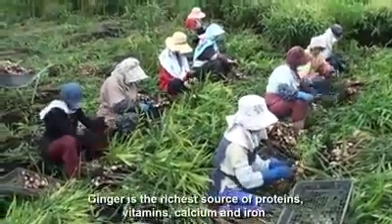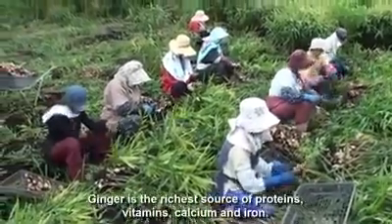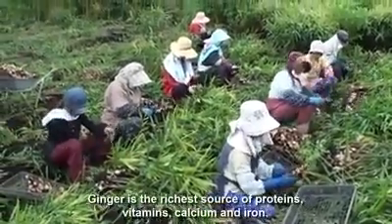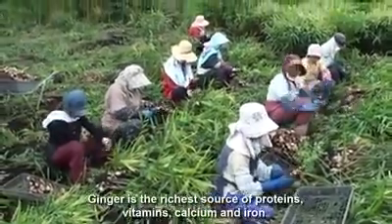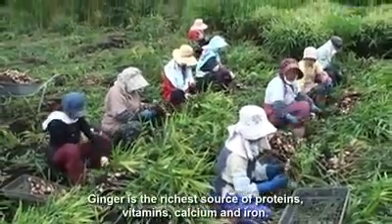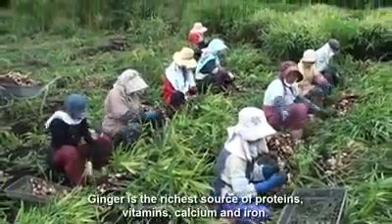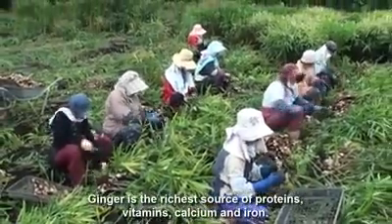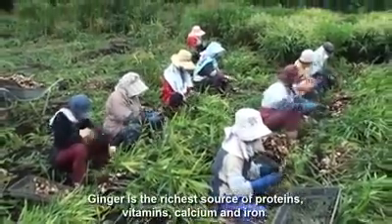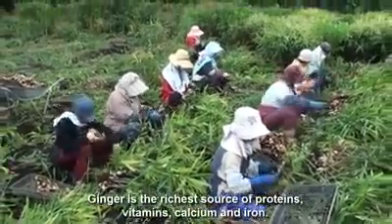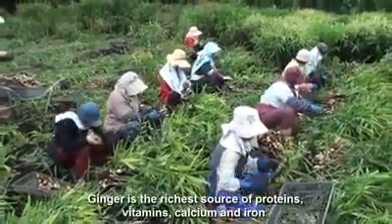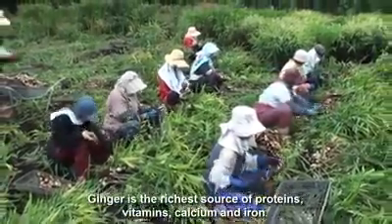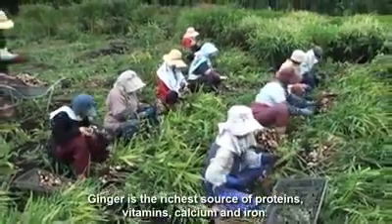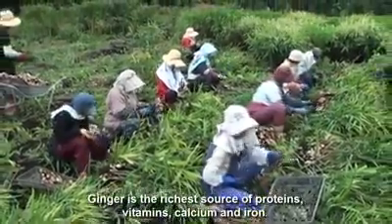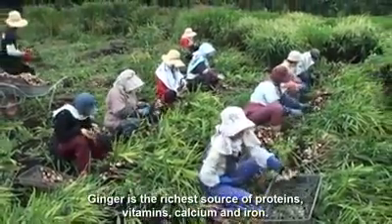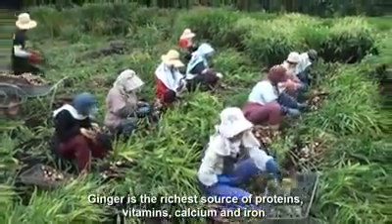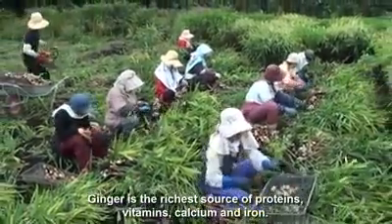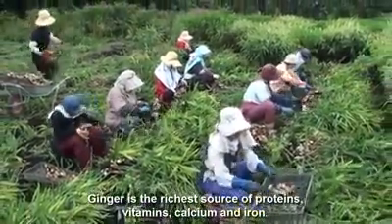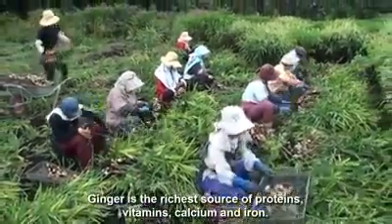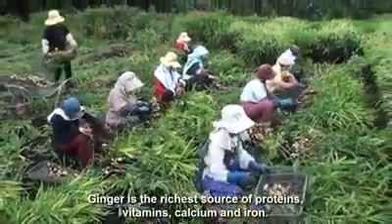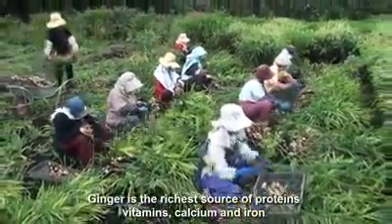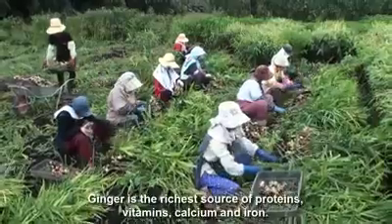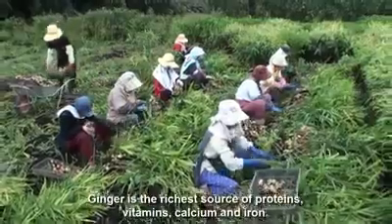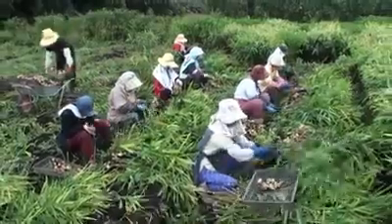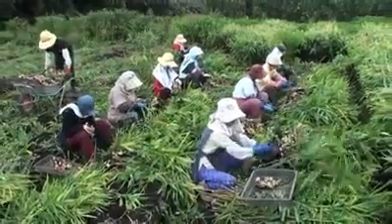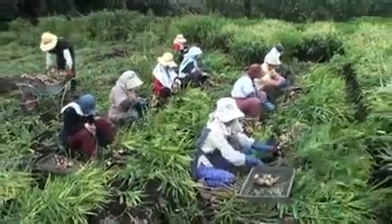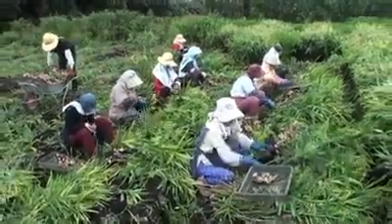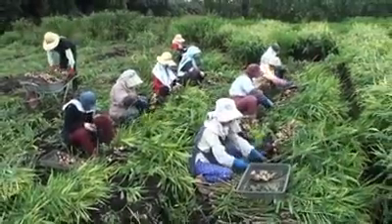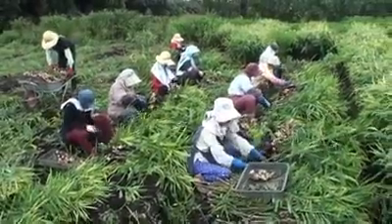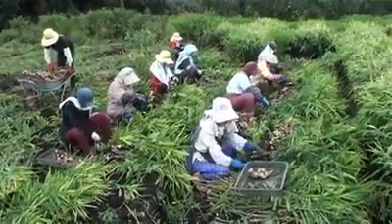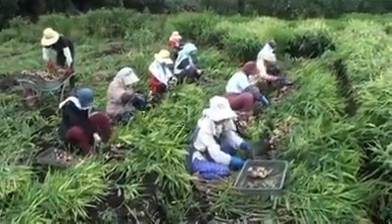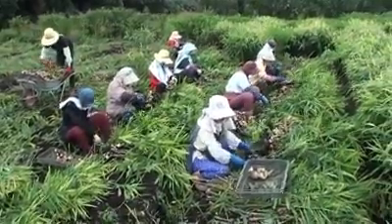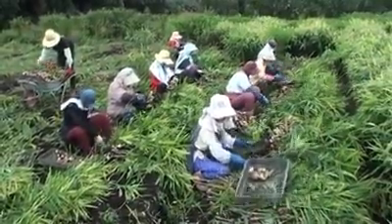Ginger has the richest amount of proteins, vitamins, calcium, and iron.